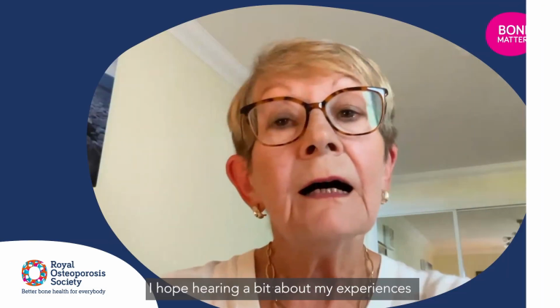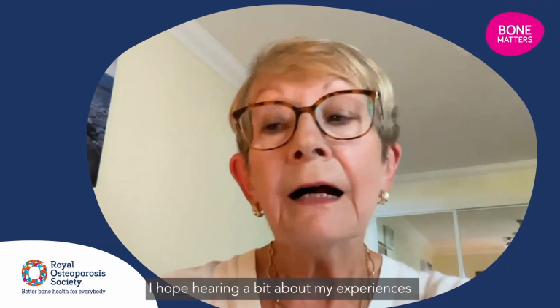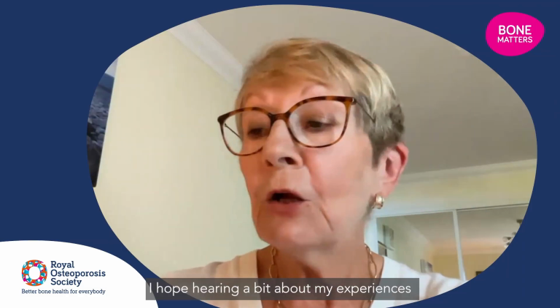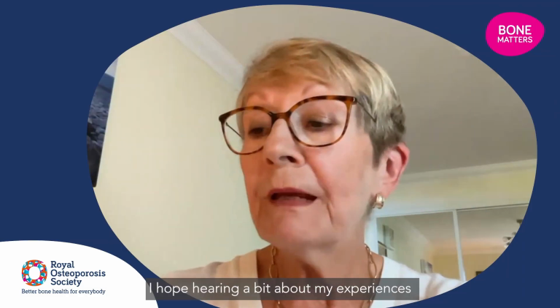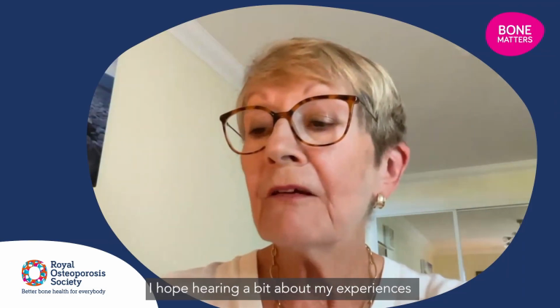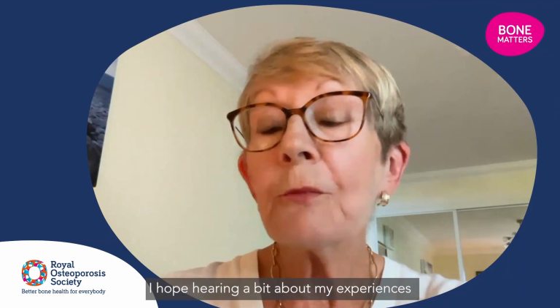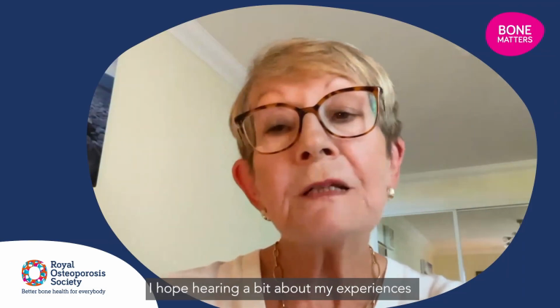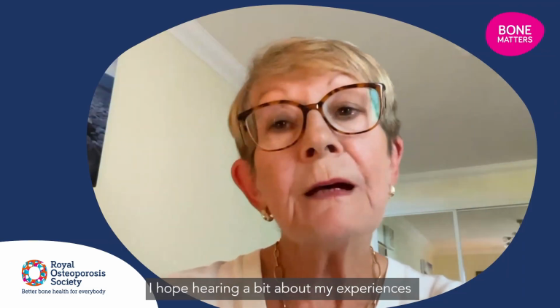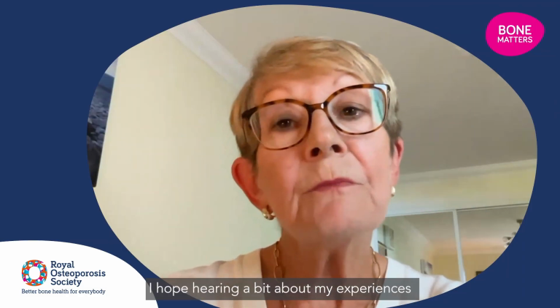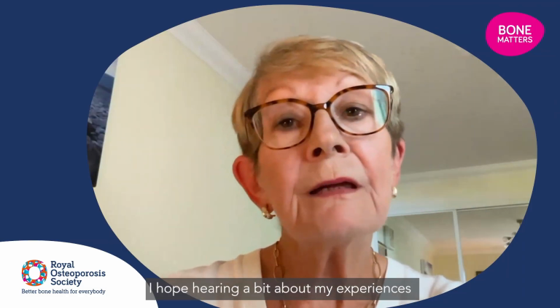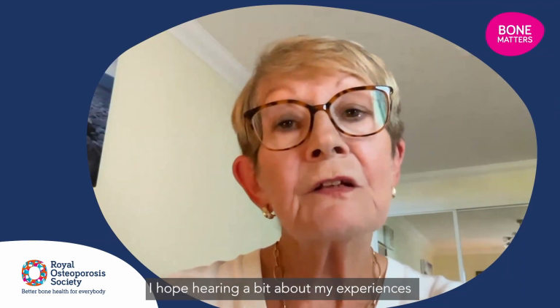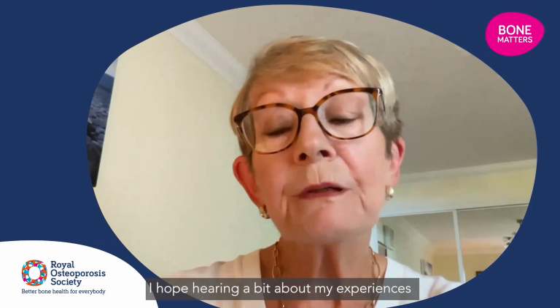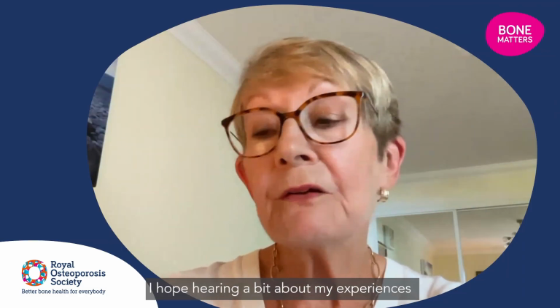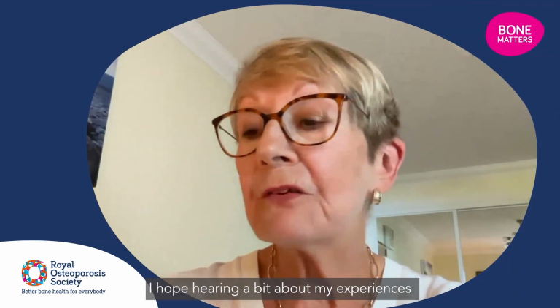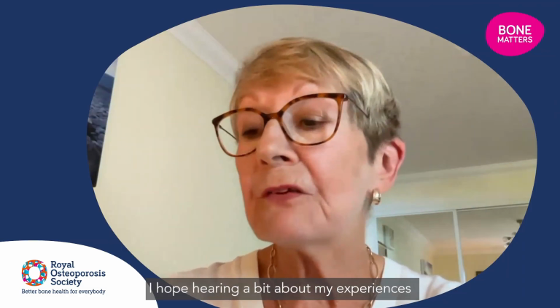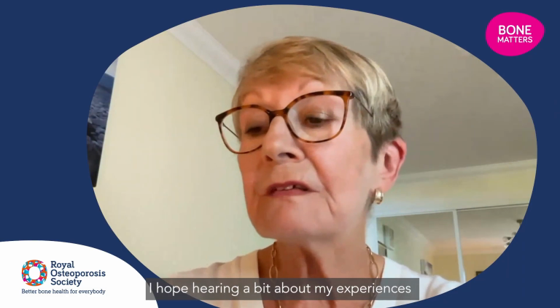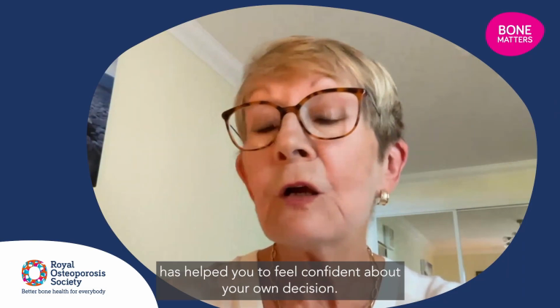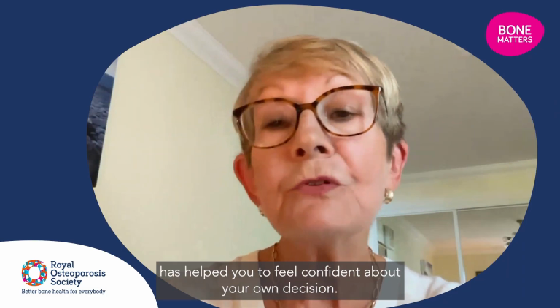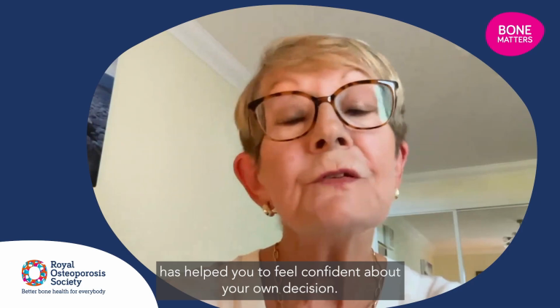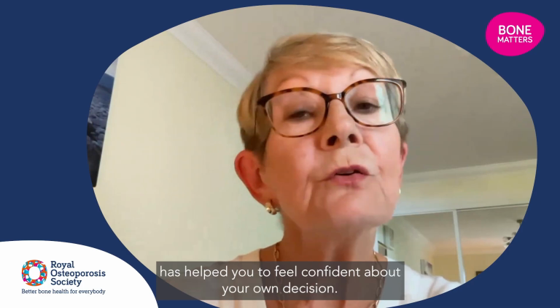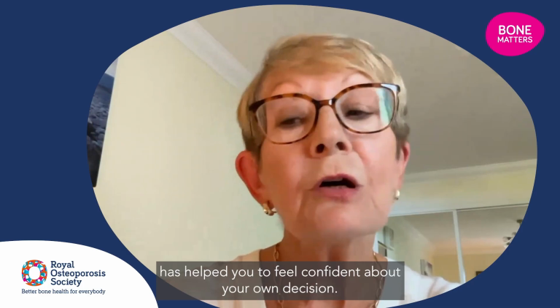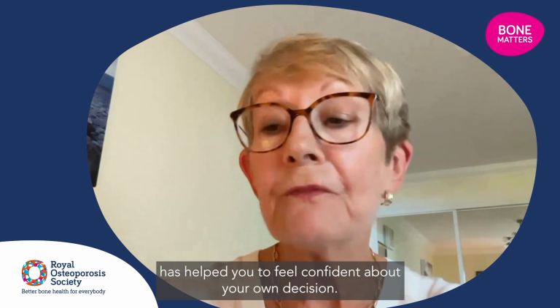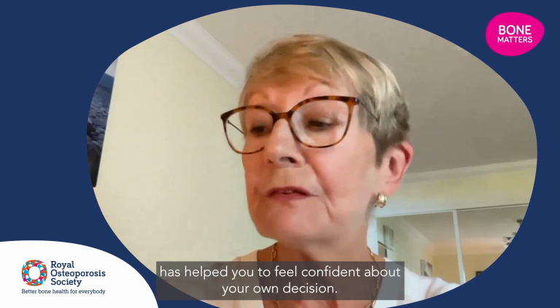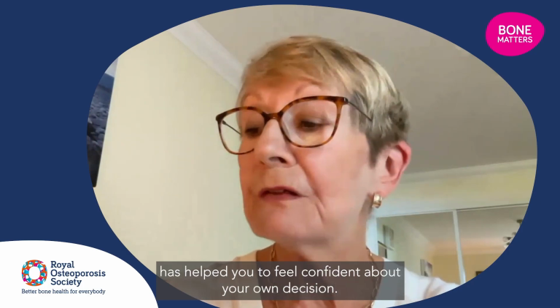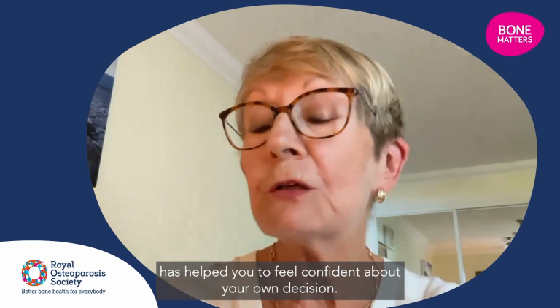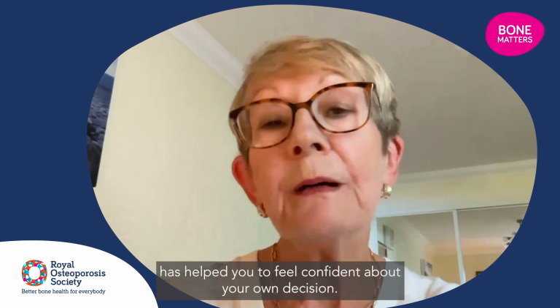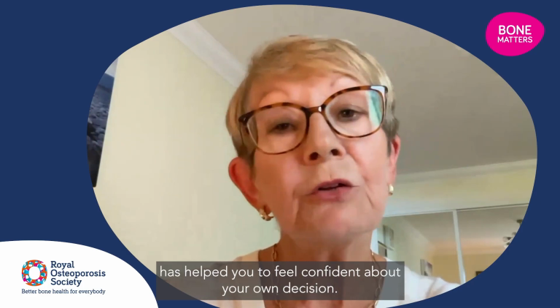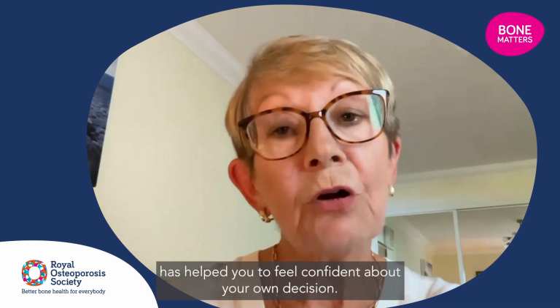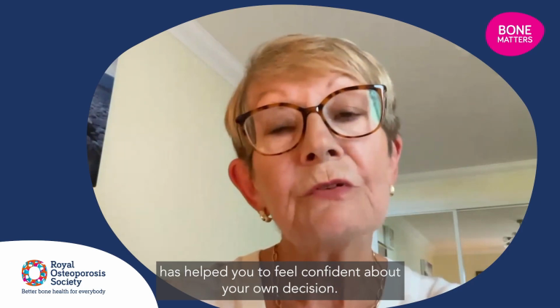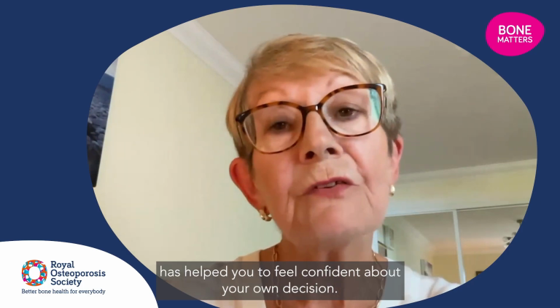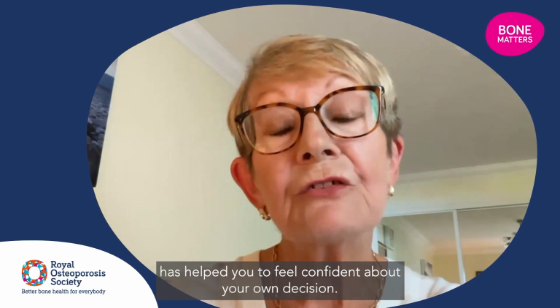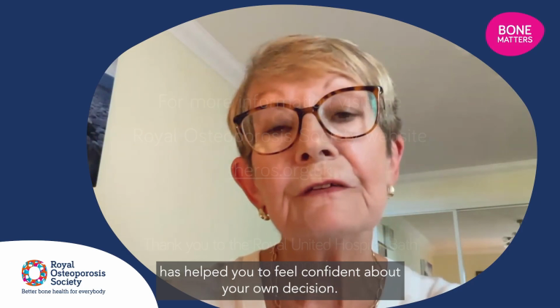I hope hearing a bit about my experiences has helped you to feel confident about your own decision.